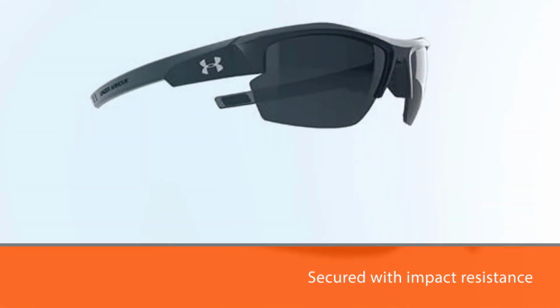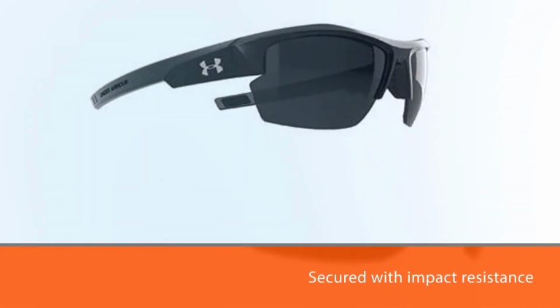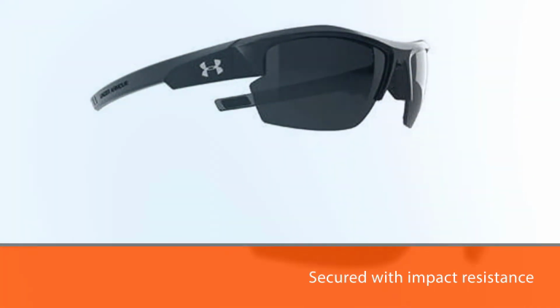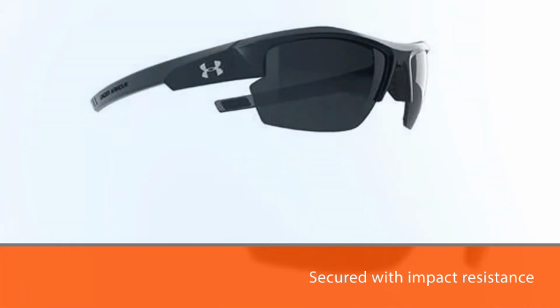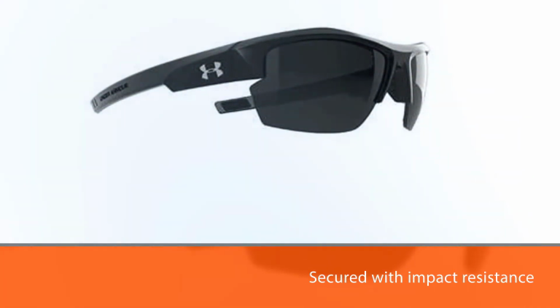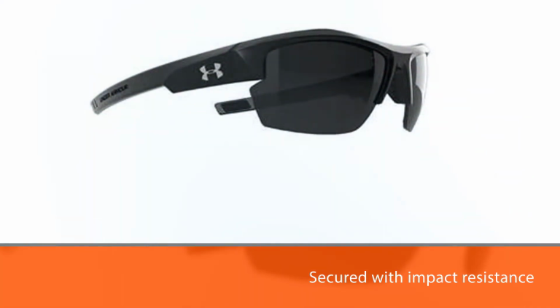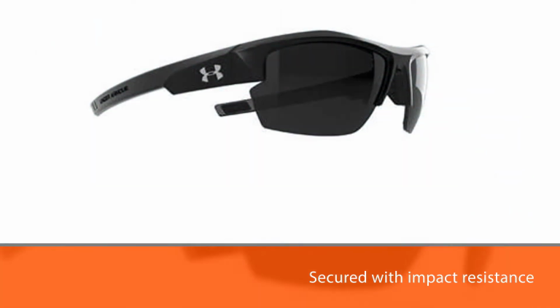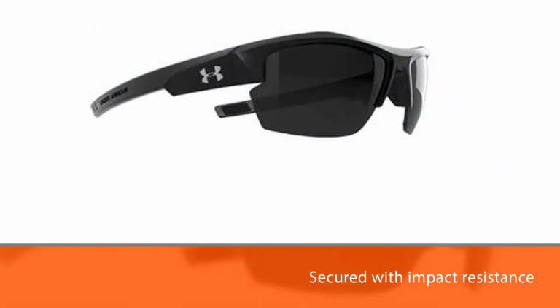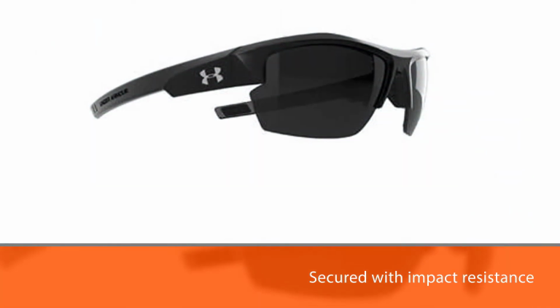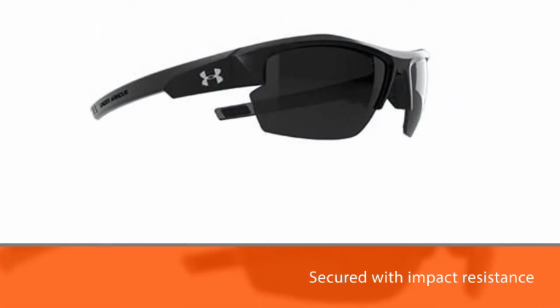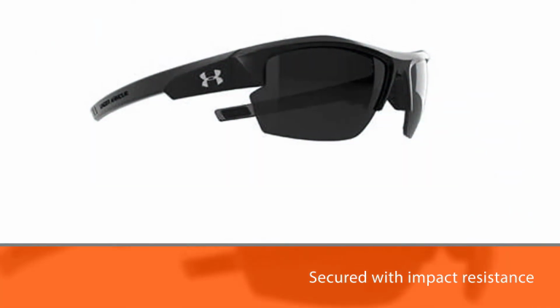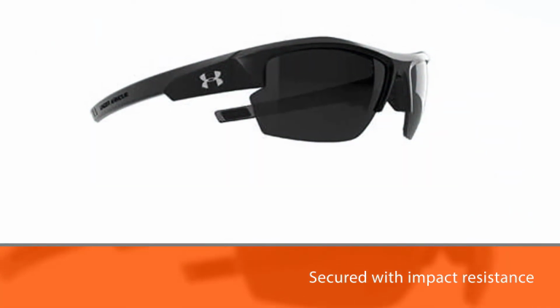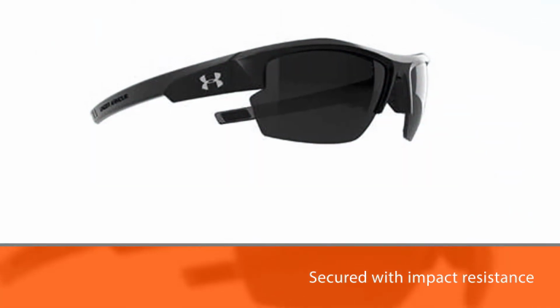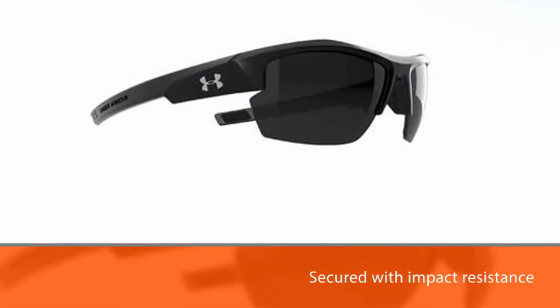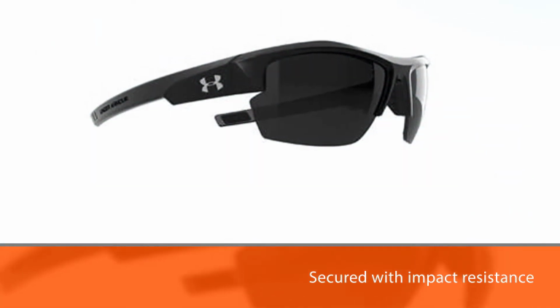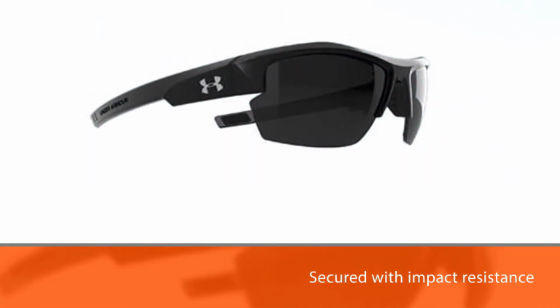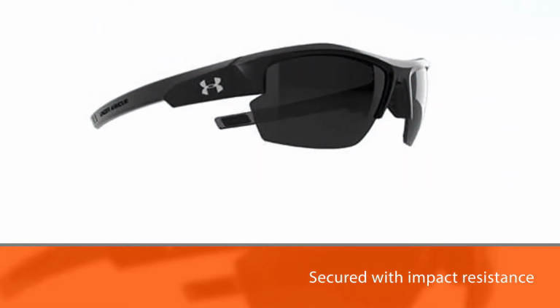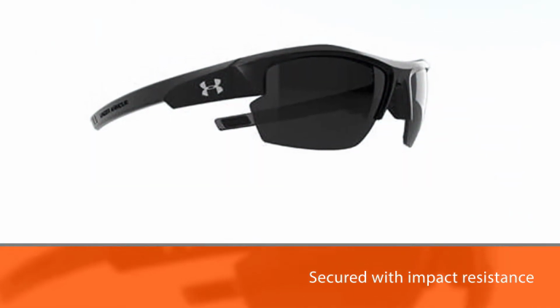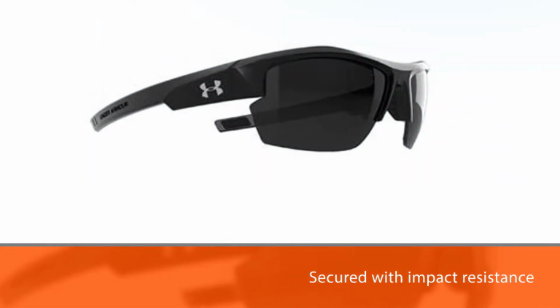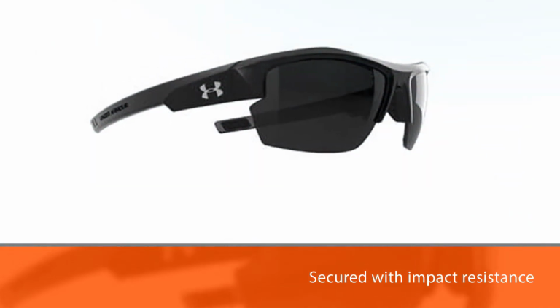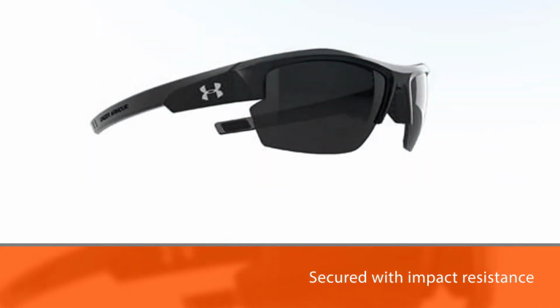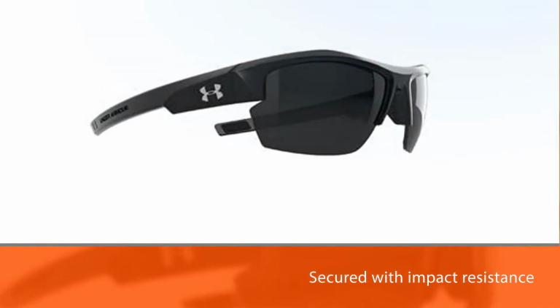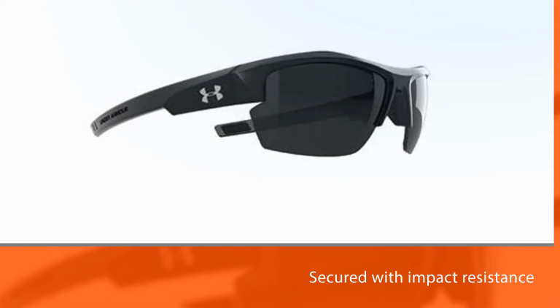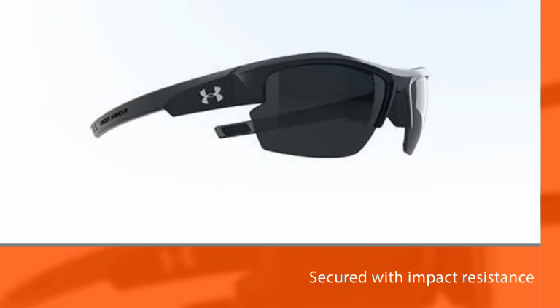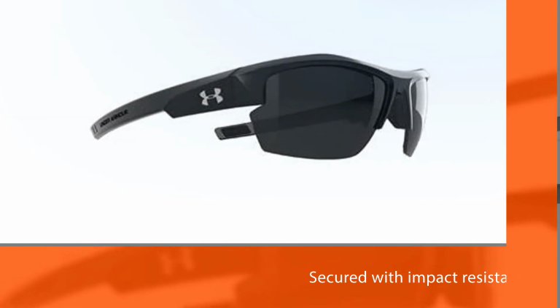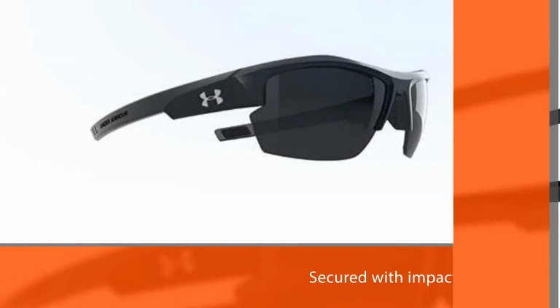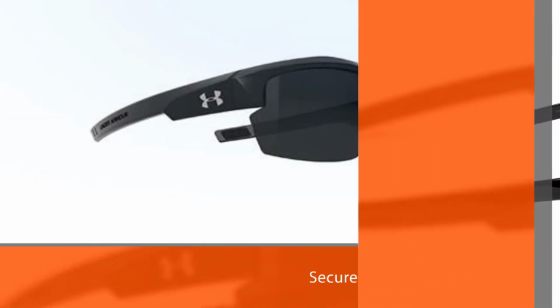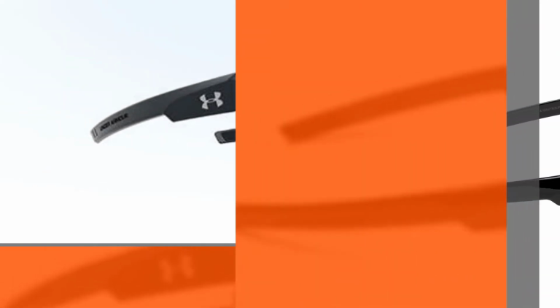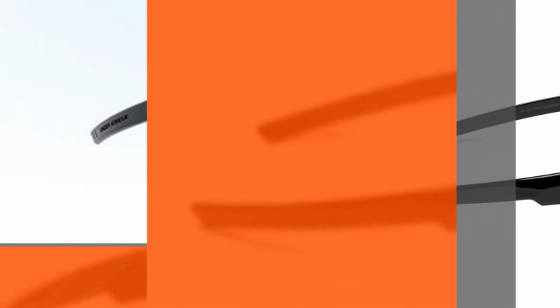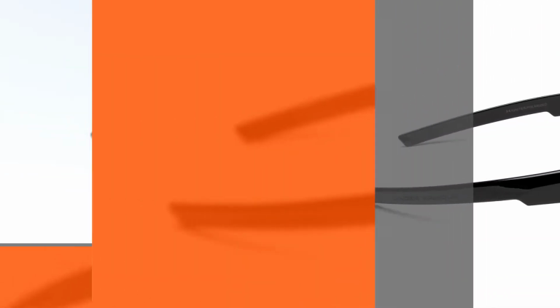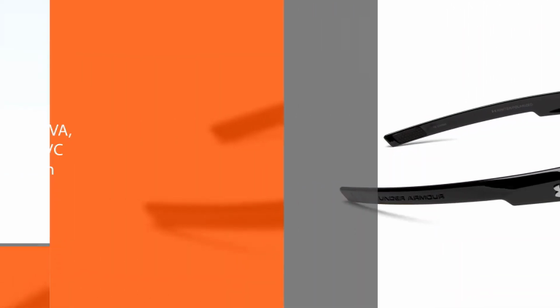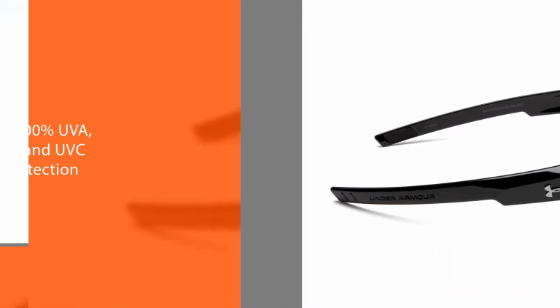The lenses also provide 100% UVA, UVB, and UVC protection.